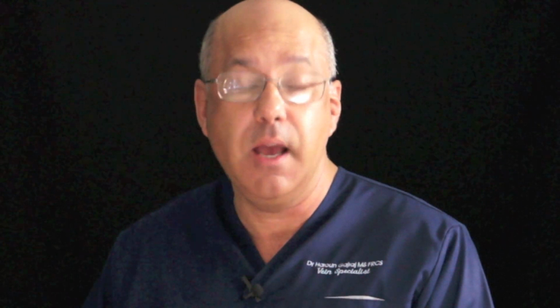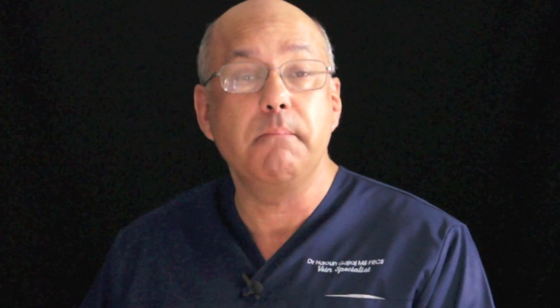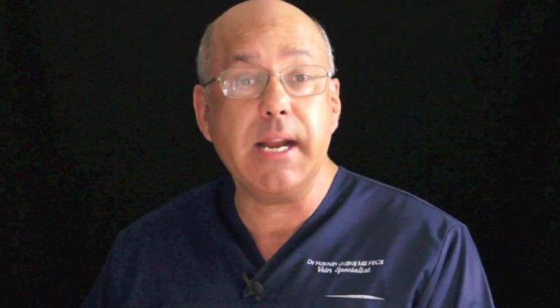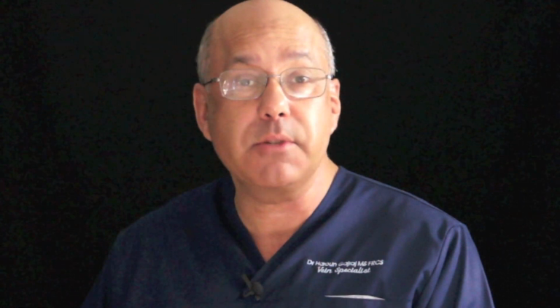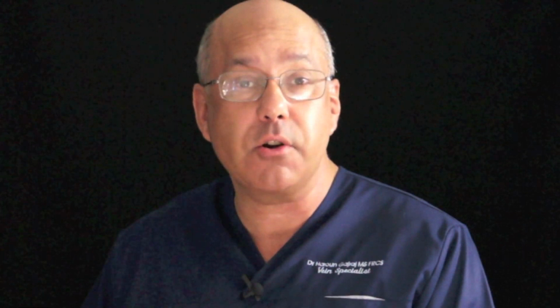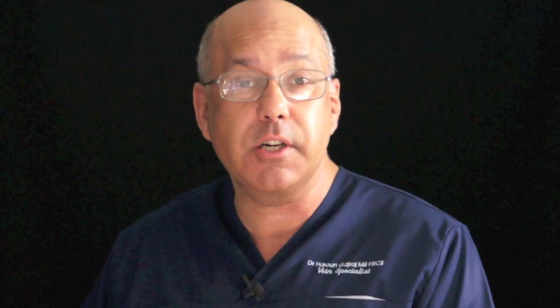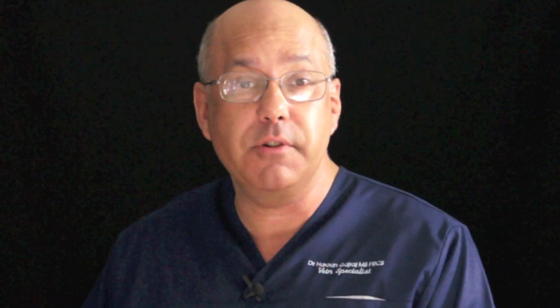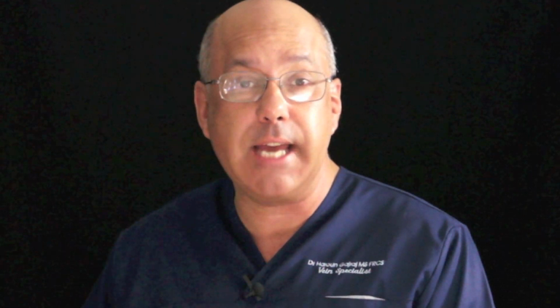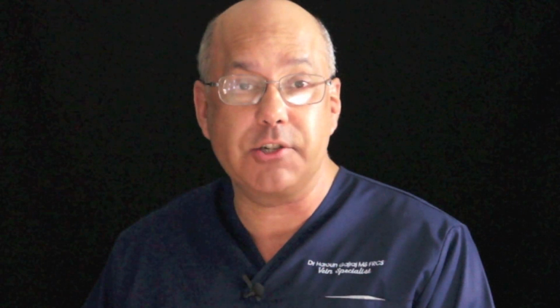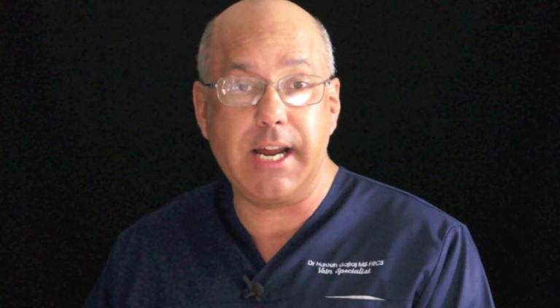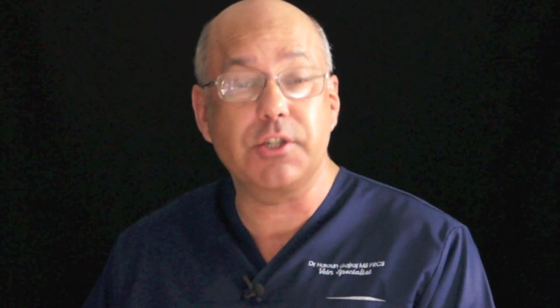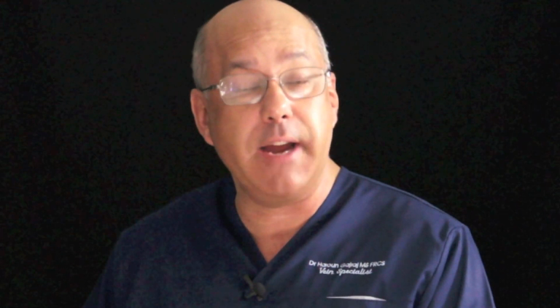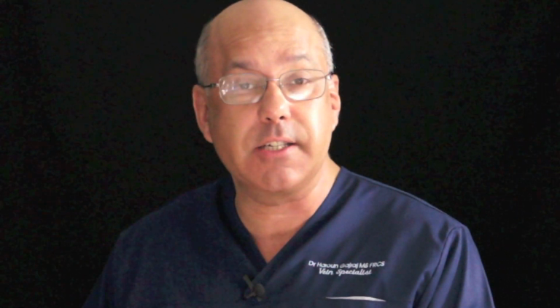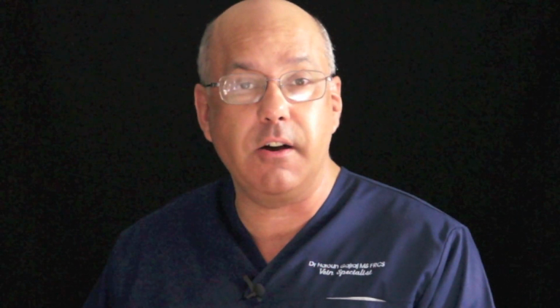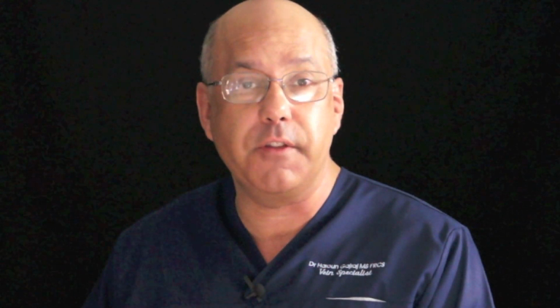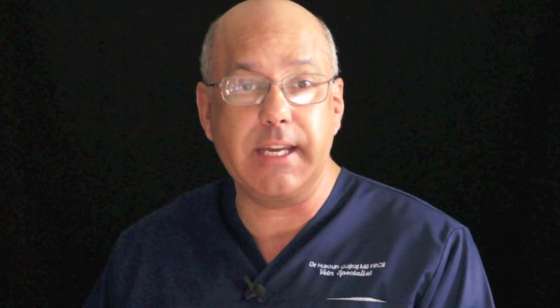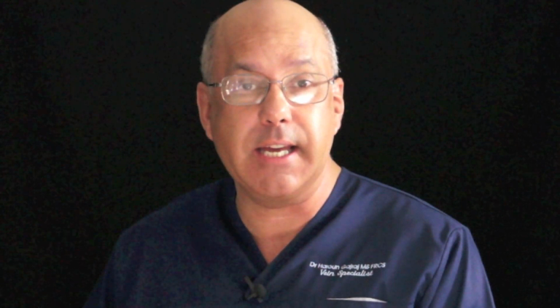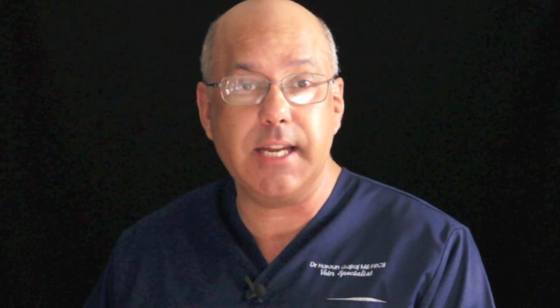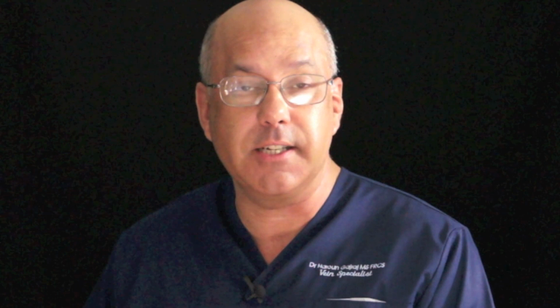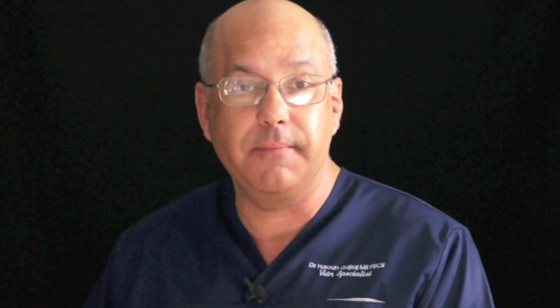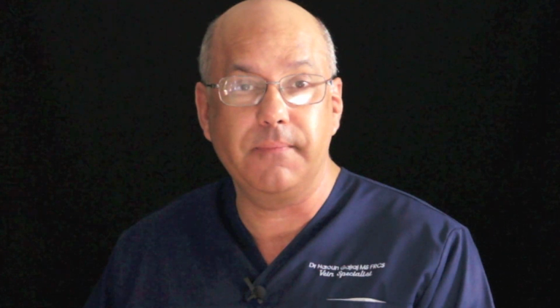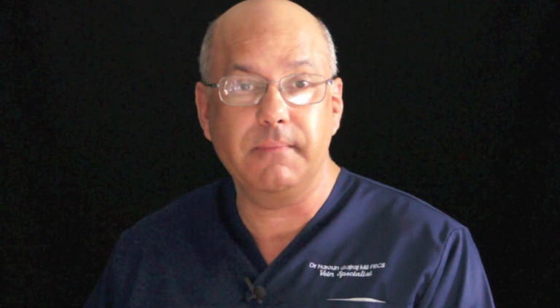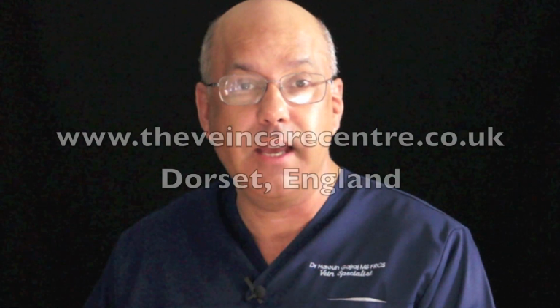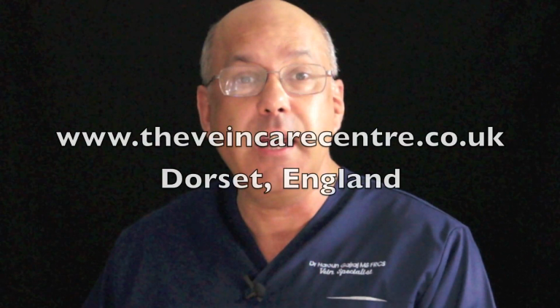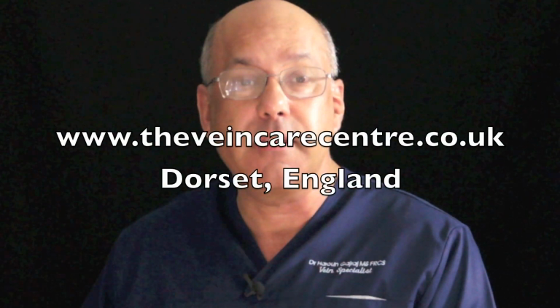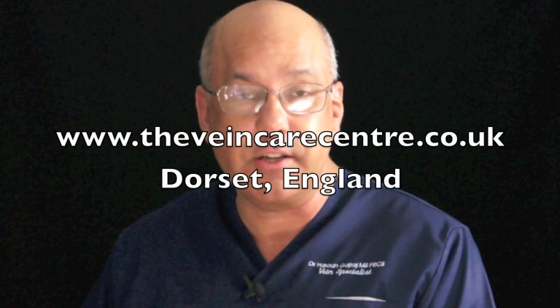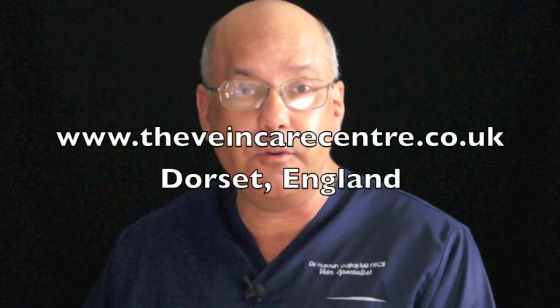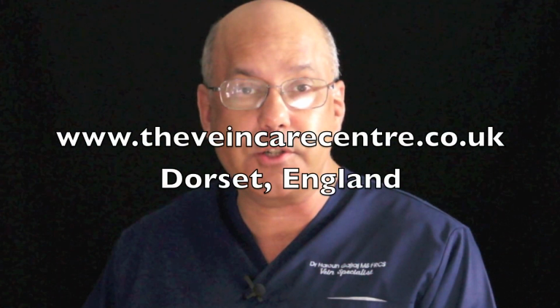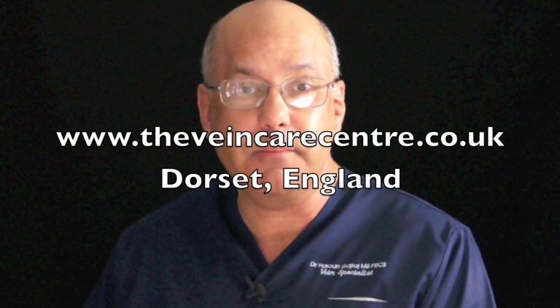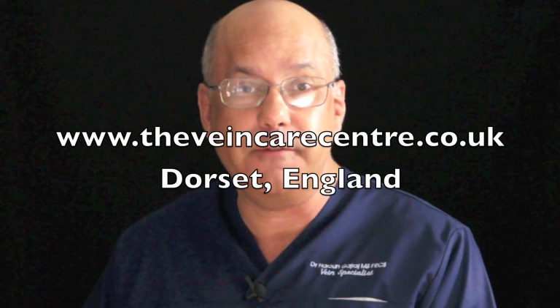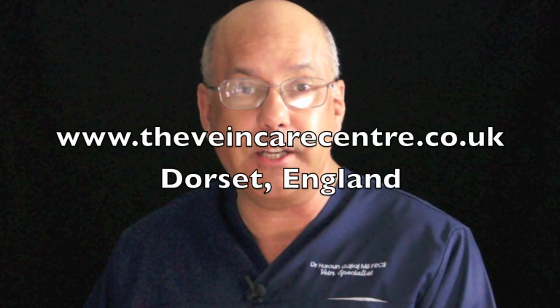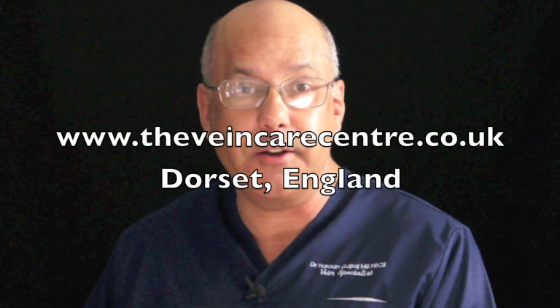I think micro-phlebectomy performed using a 1mm dermal punch really does open up the possibility of truly scarless phlebectomy. My name is Dr. Haroon Gadraj, Director of the VeinCare Centre. Thank you for watching my video.